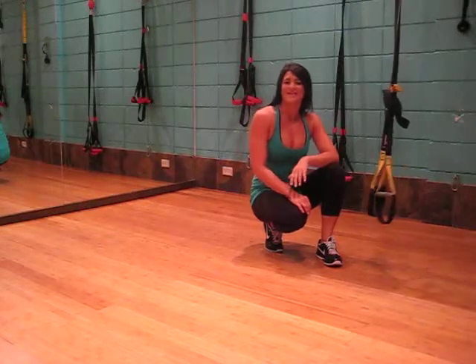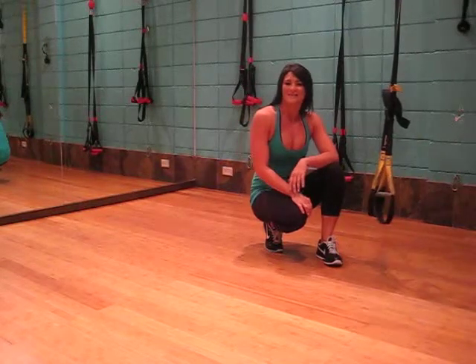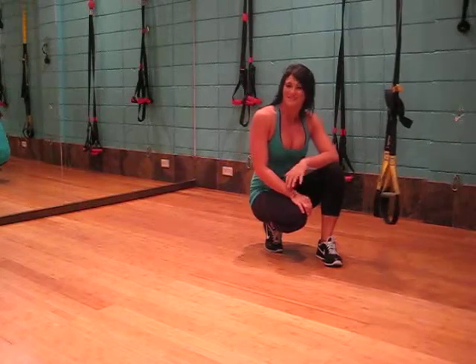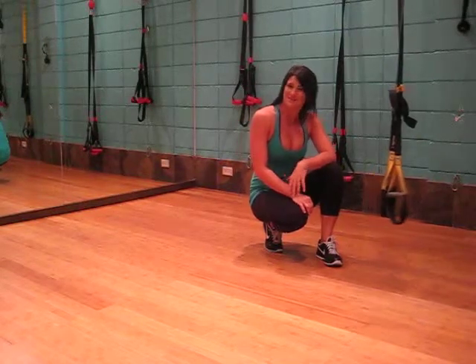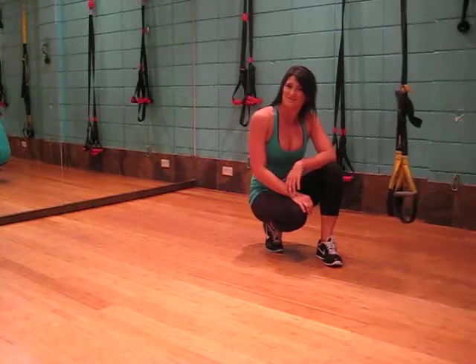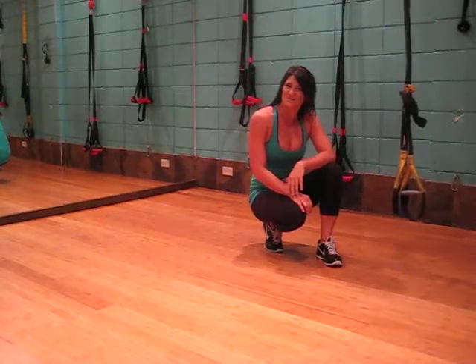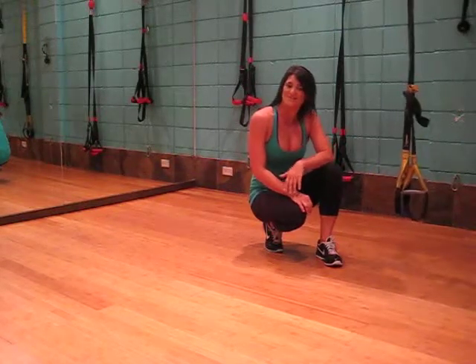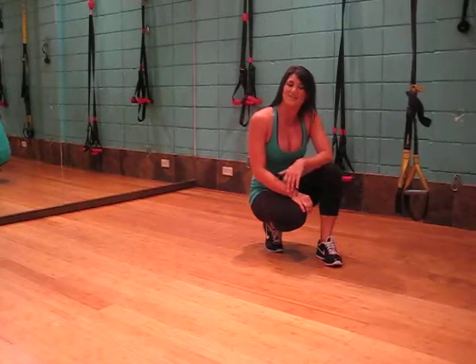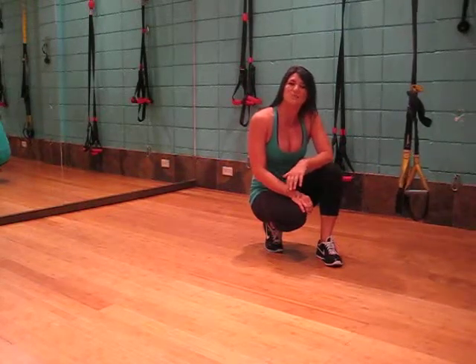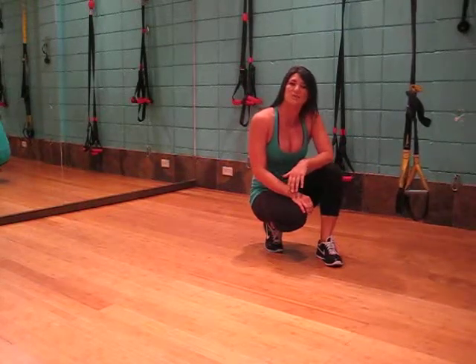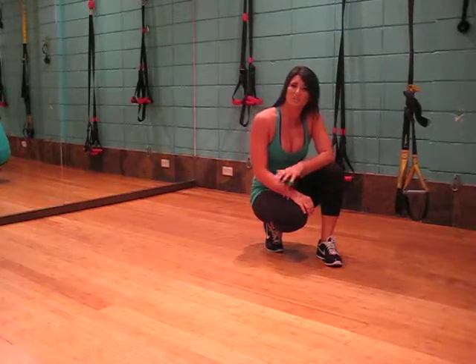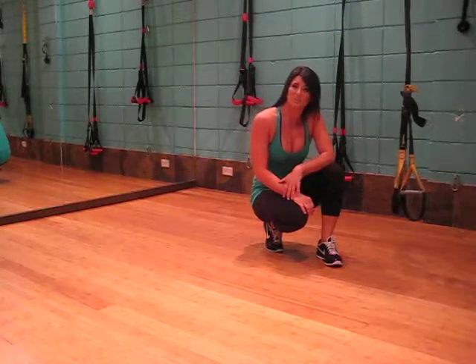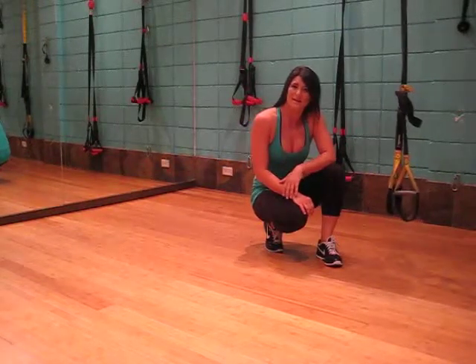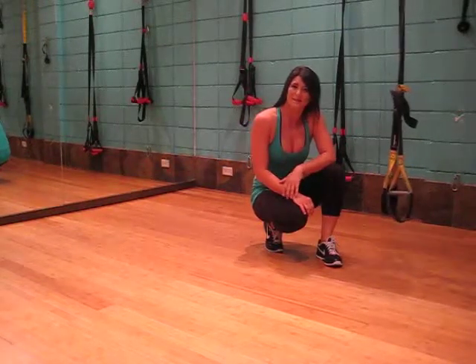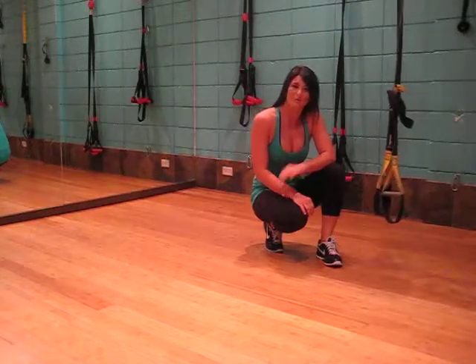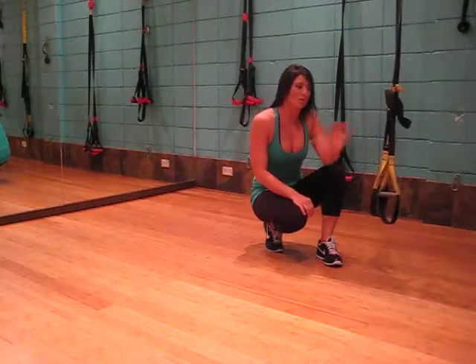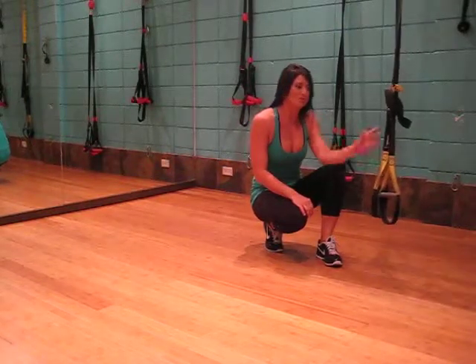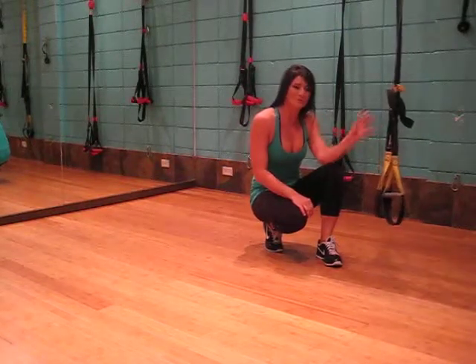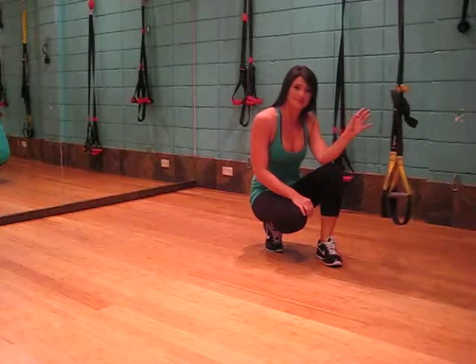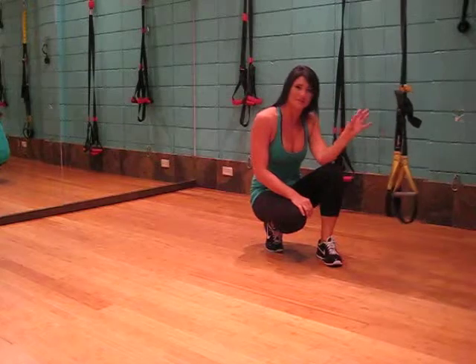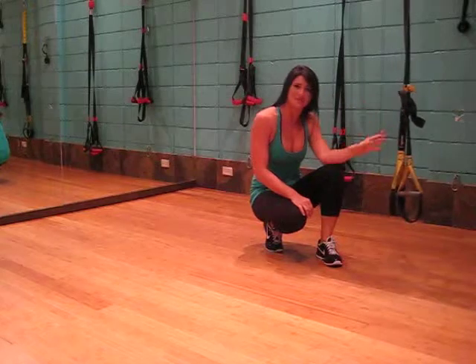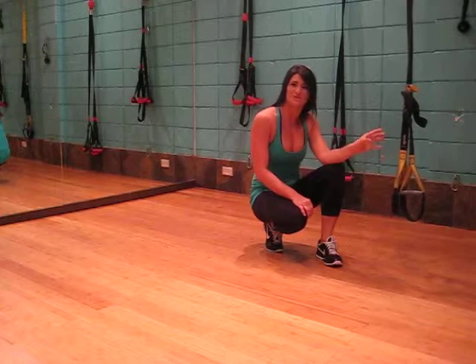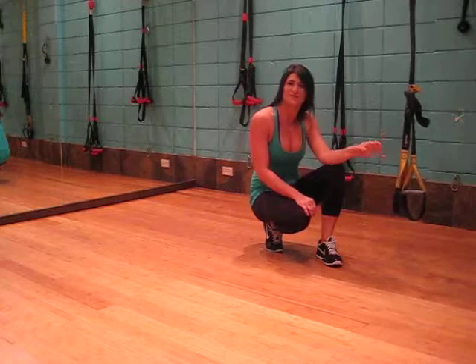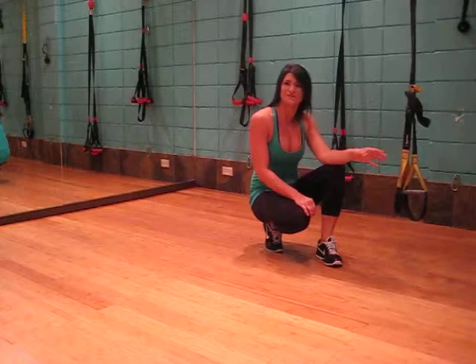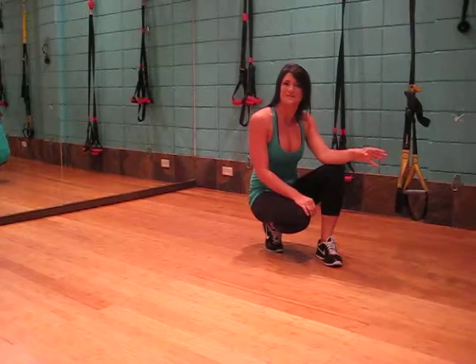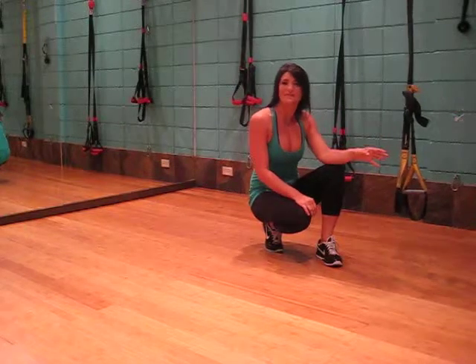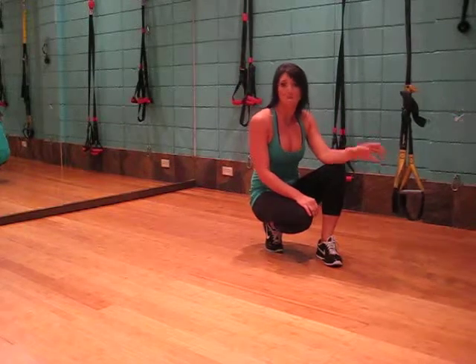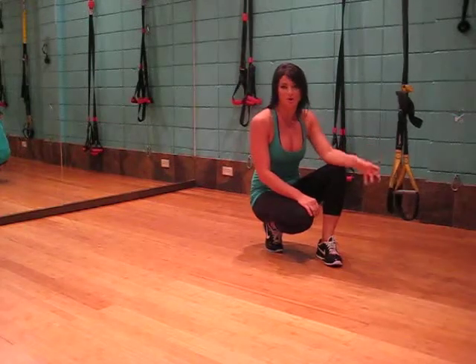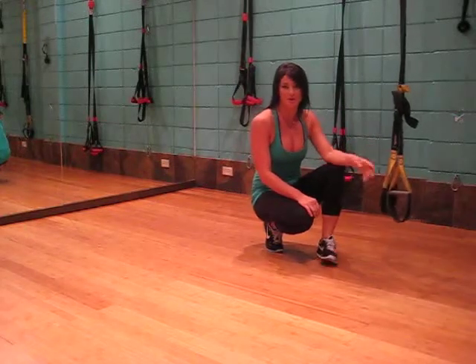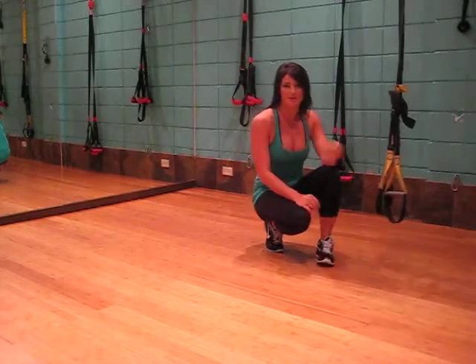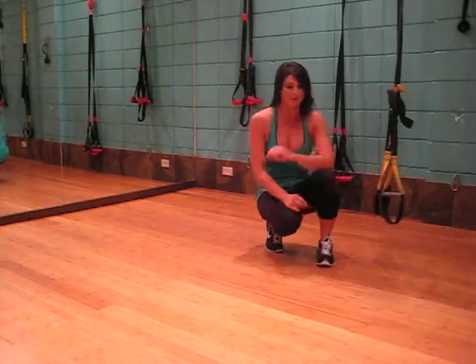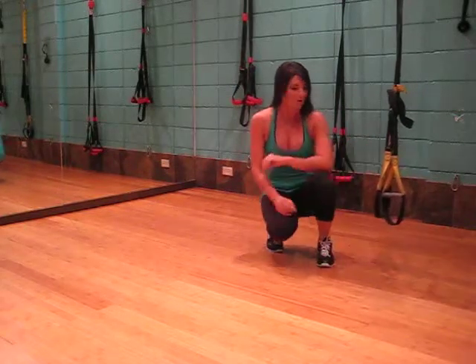This exercise is the reaching plank. We will be using the suspension training system and we are targeting the core.